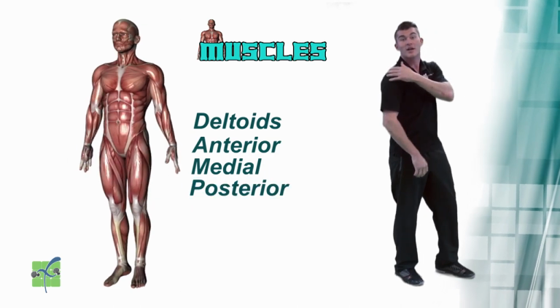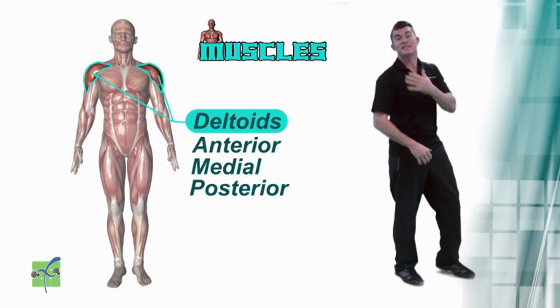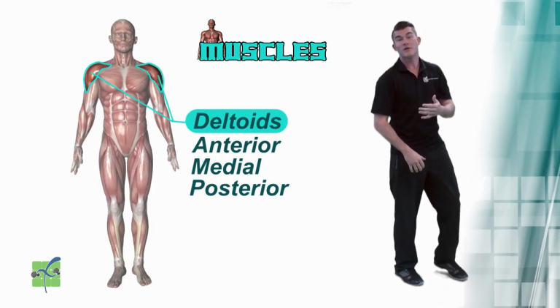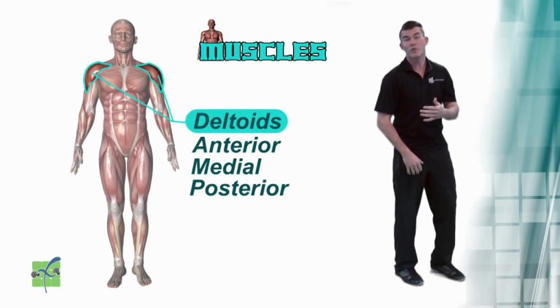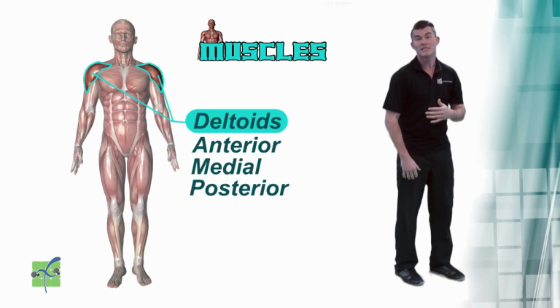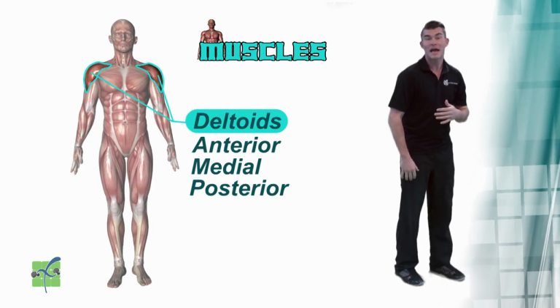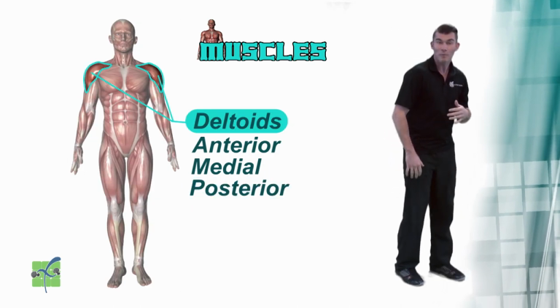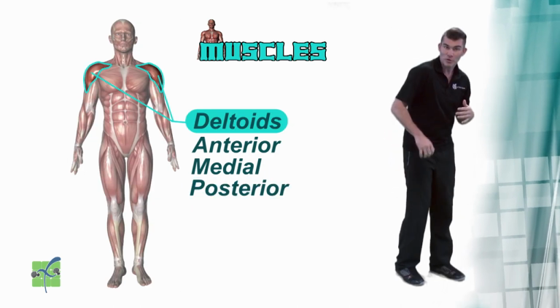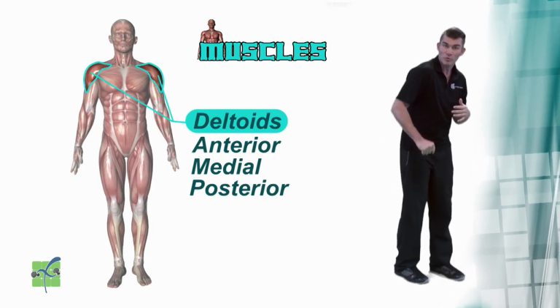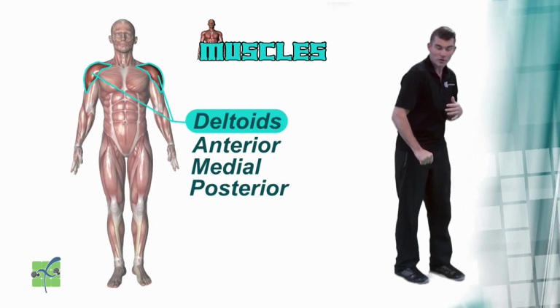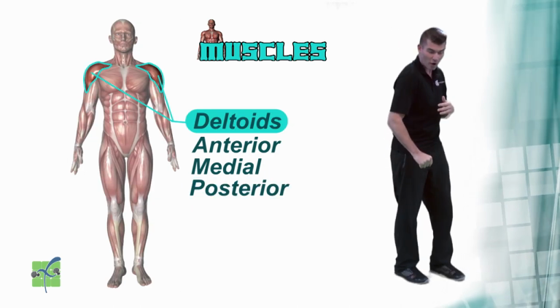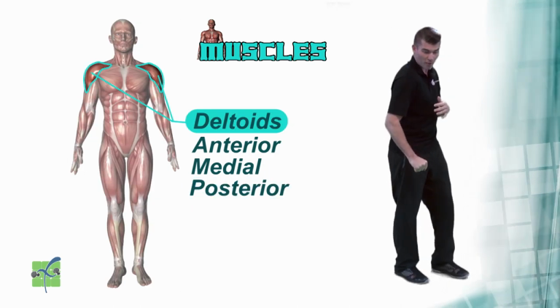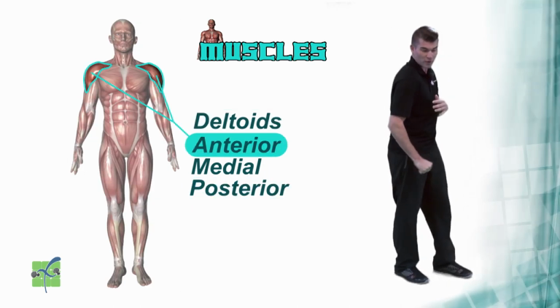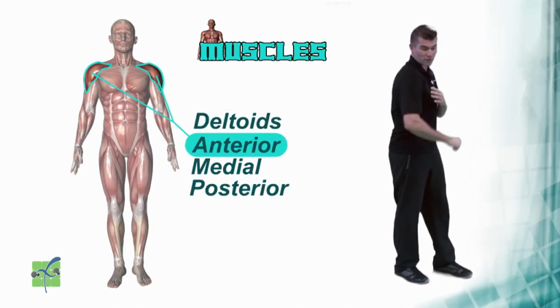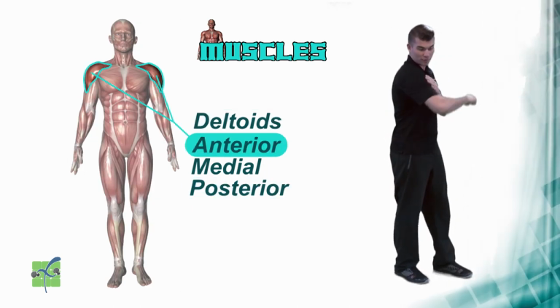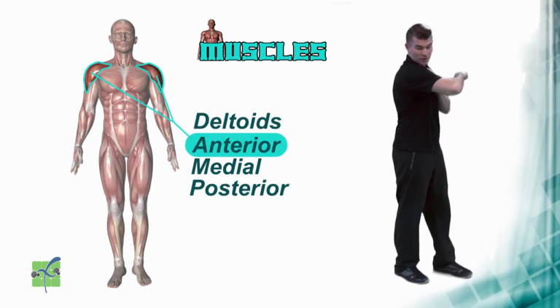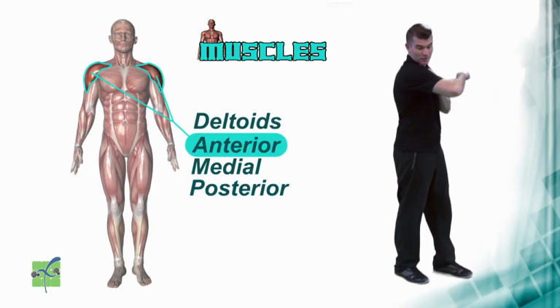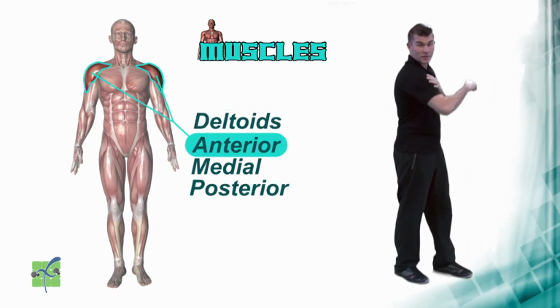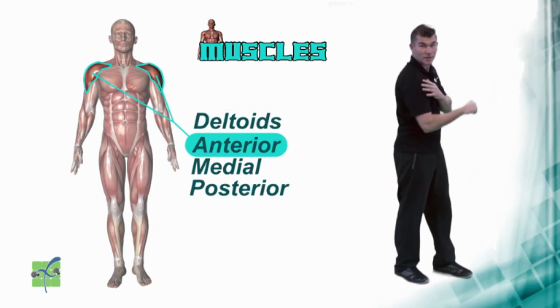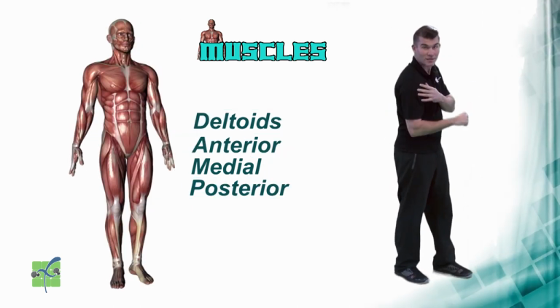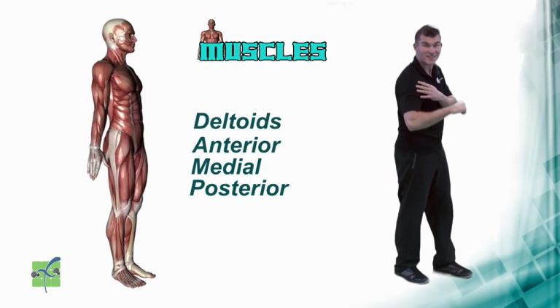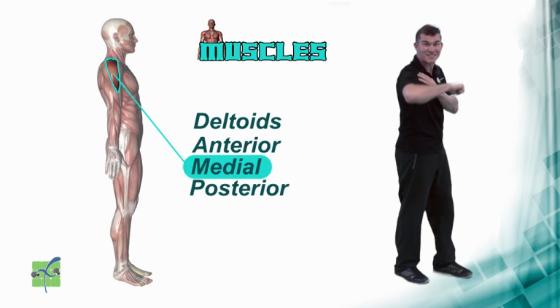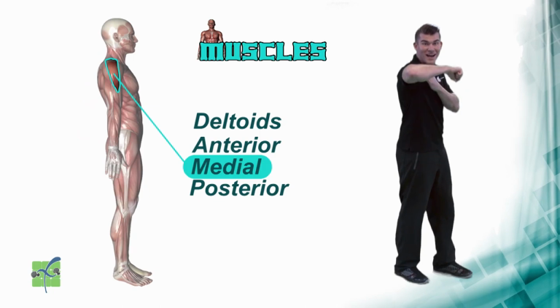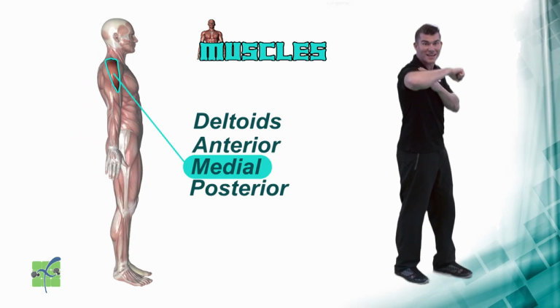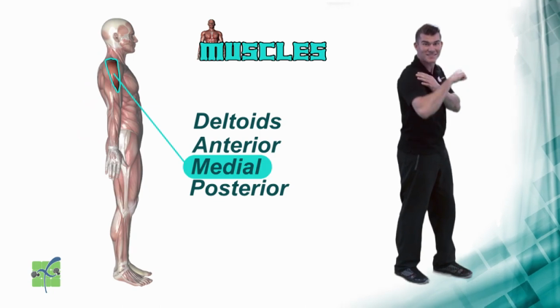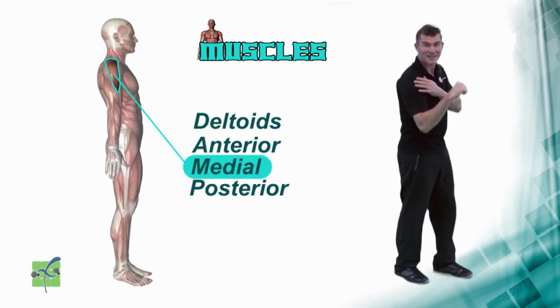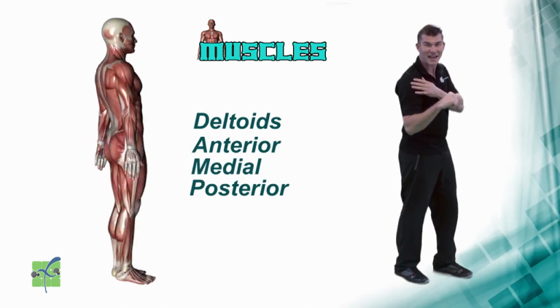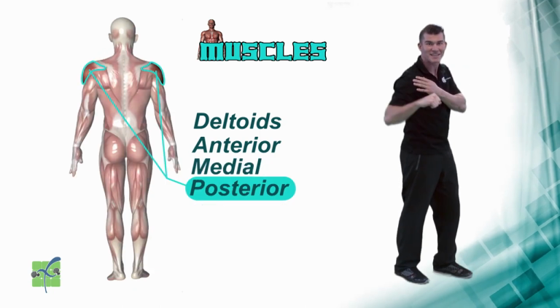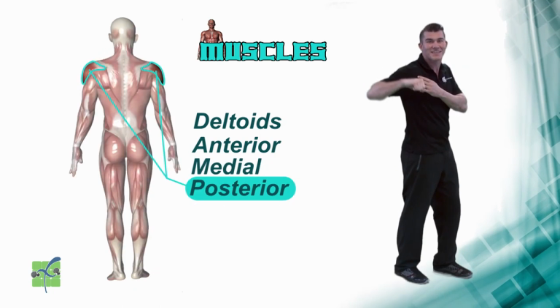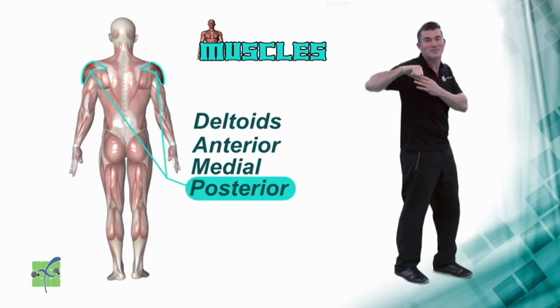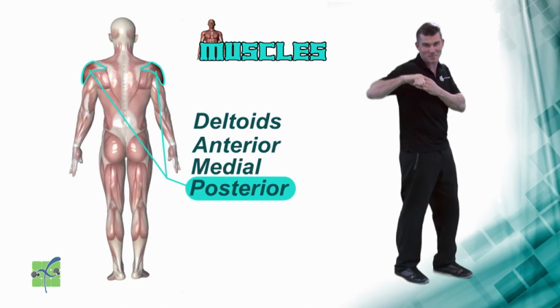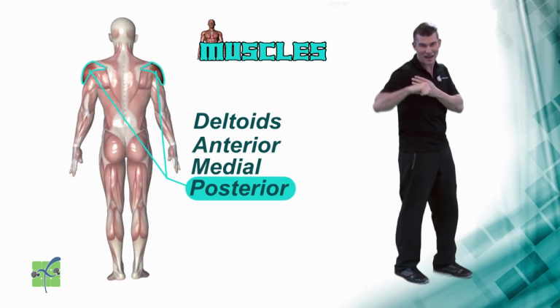The deltoids help you move your arm to the front, to the side, and to the back.